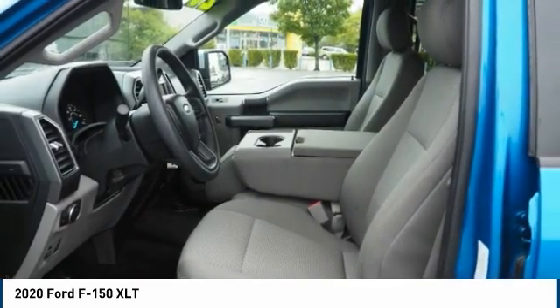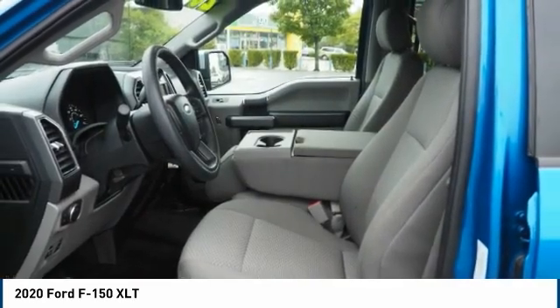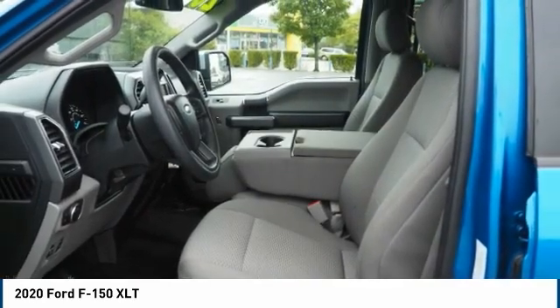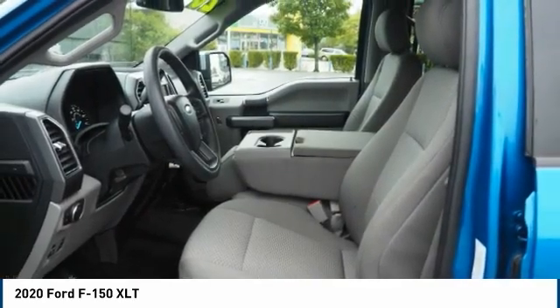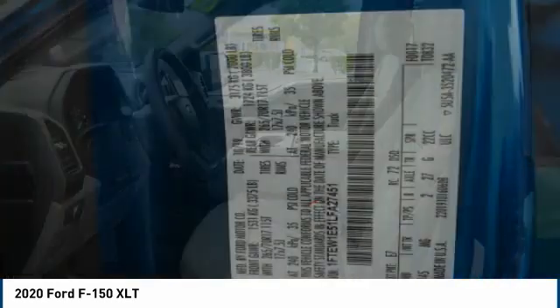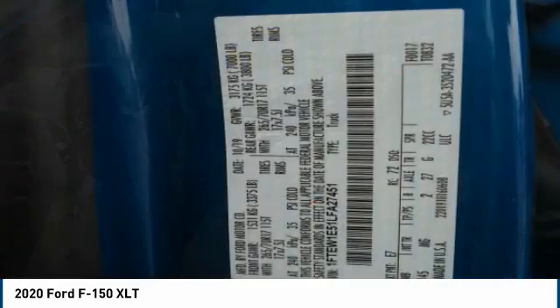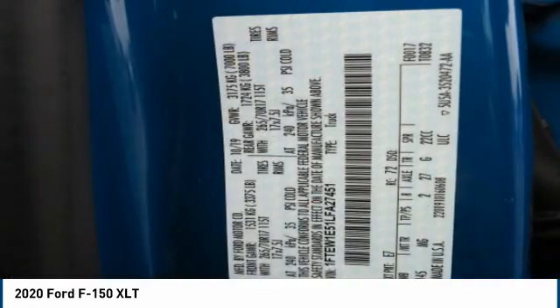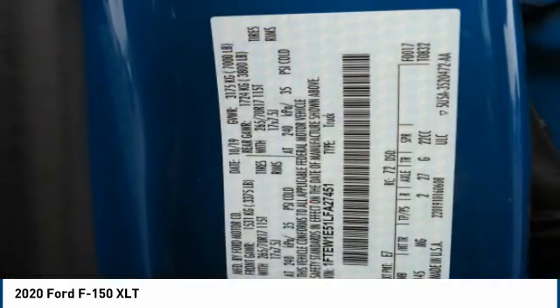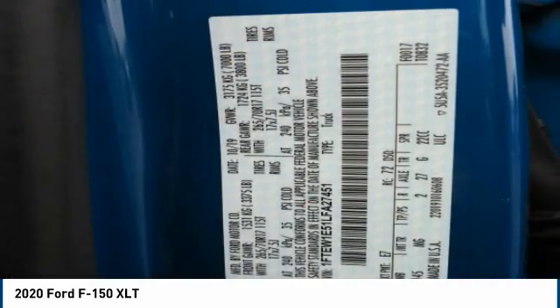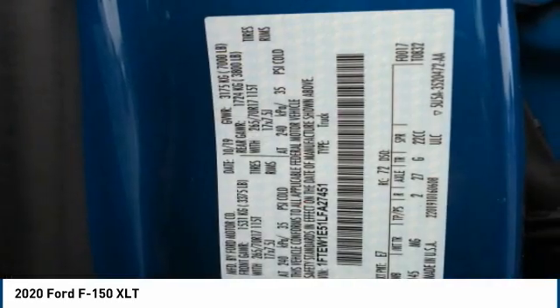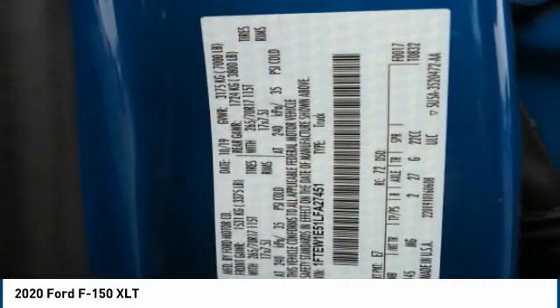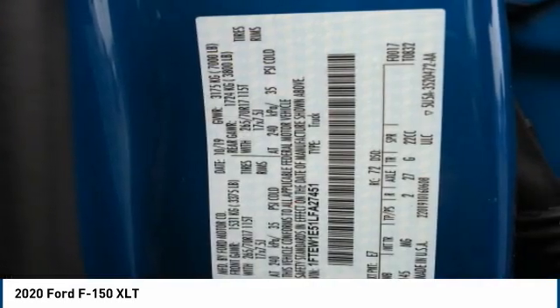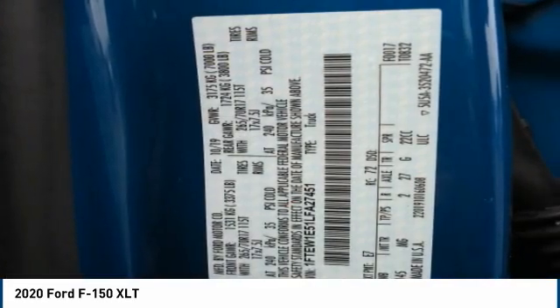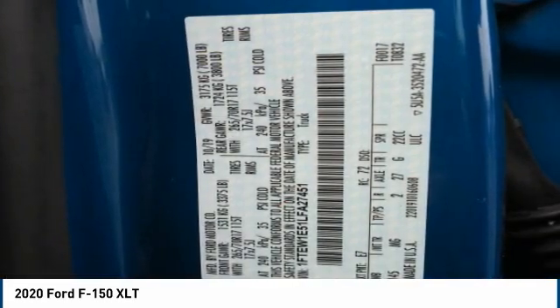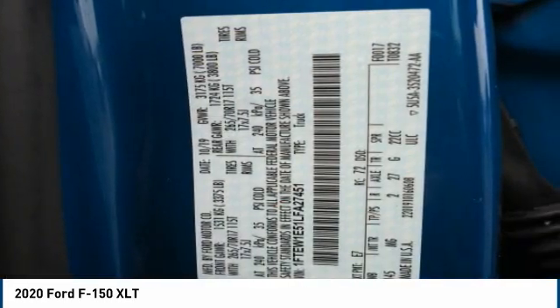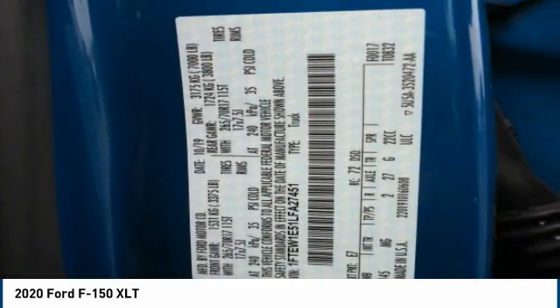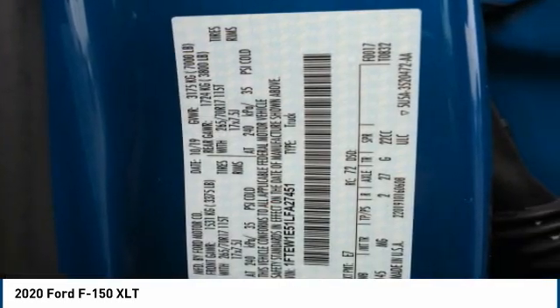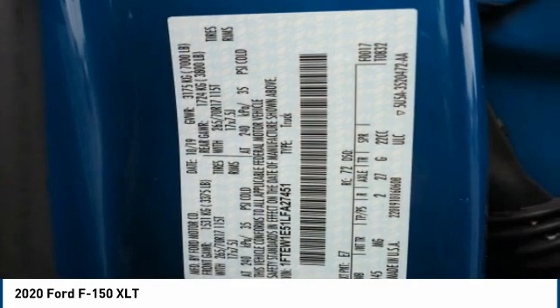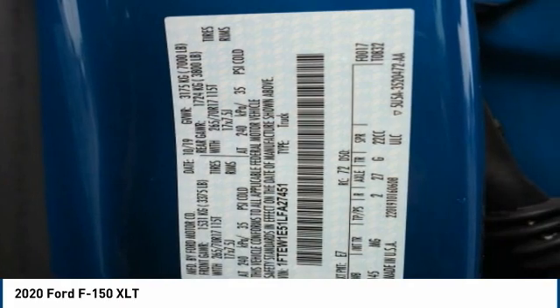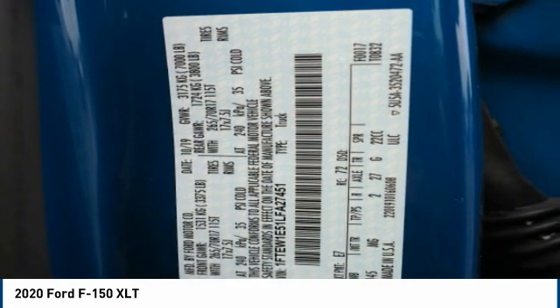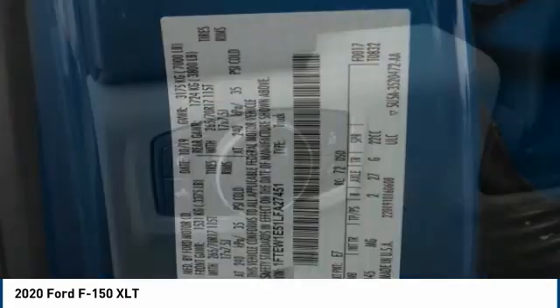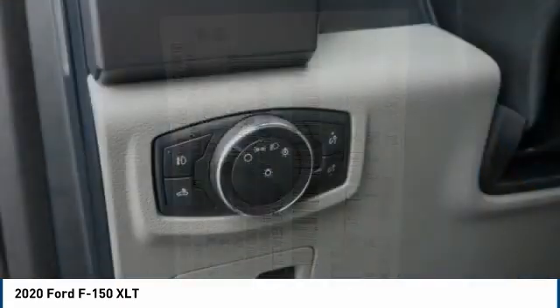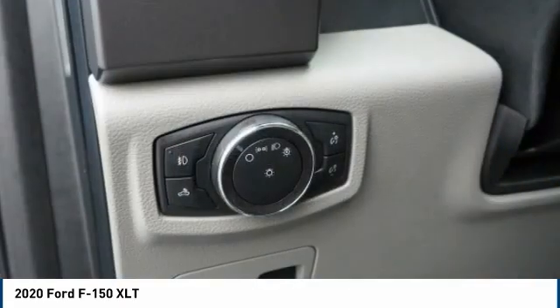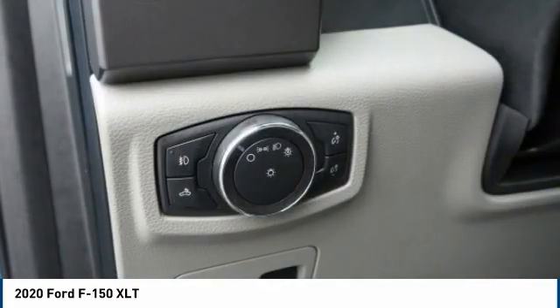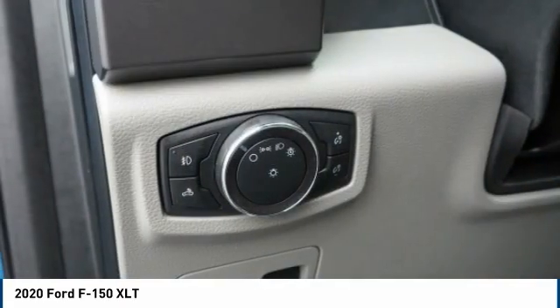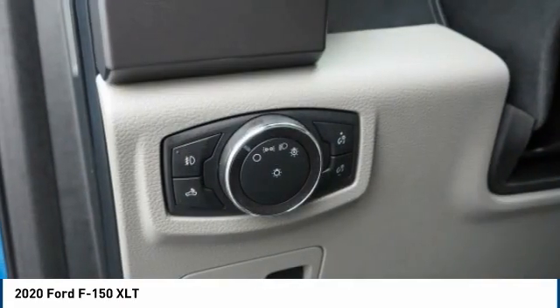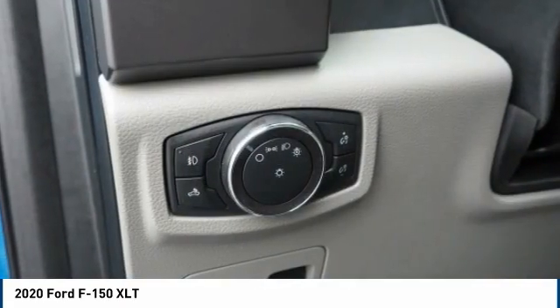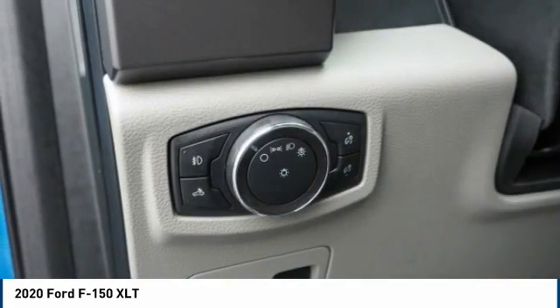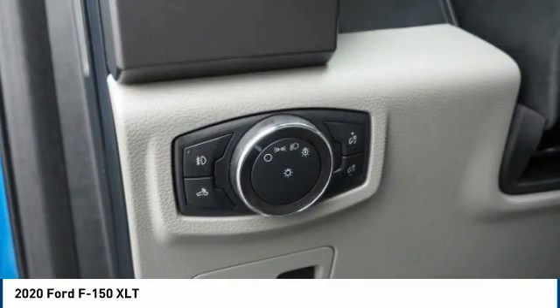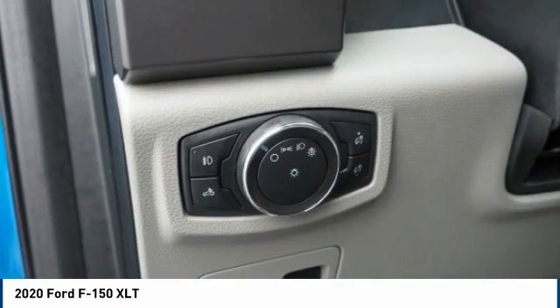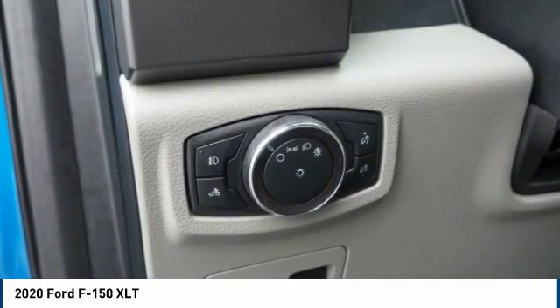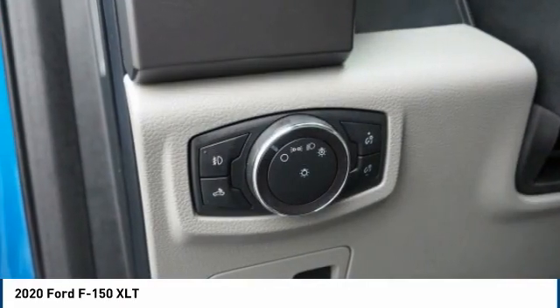Front suspension type: double wishbones. Front suspension type: strut. Daytime running lights.